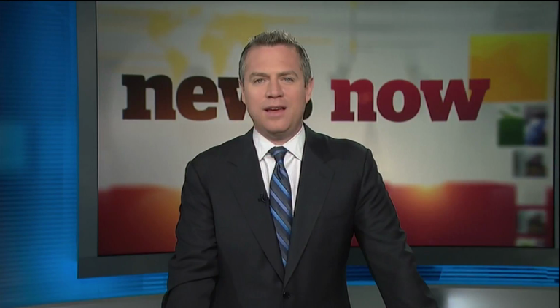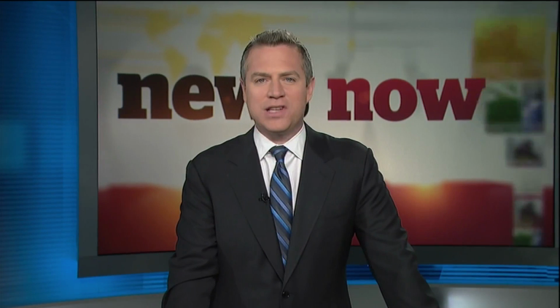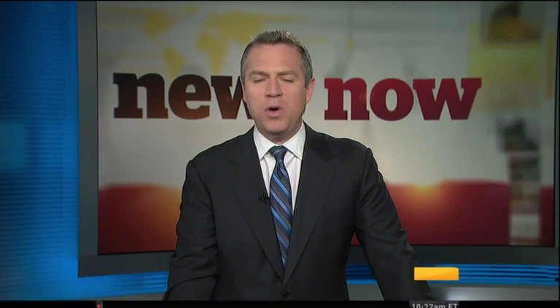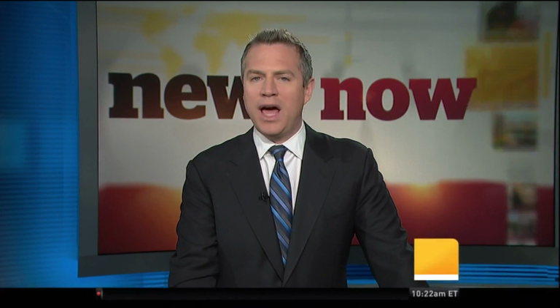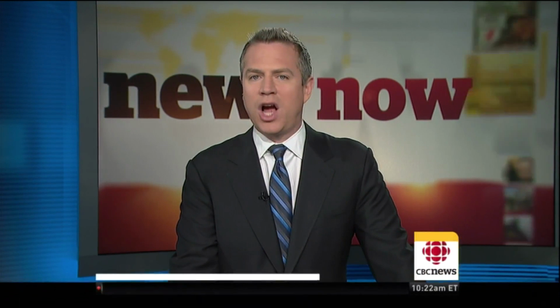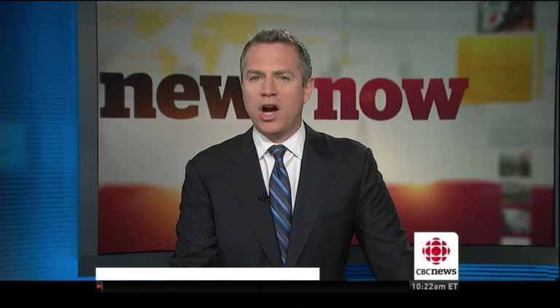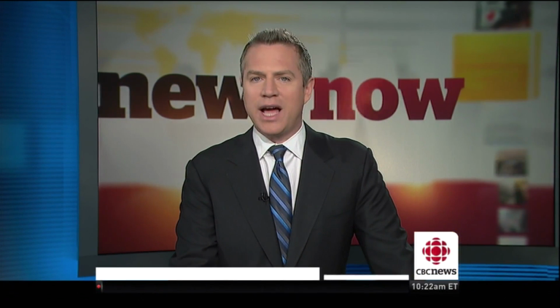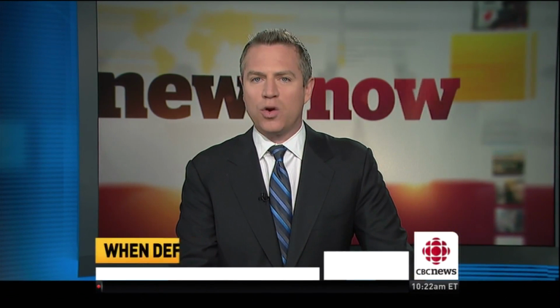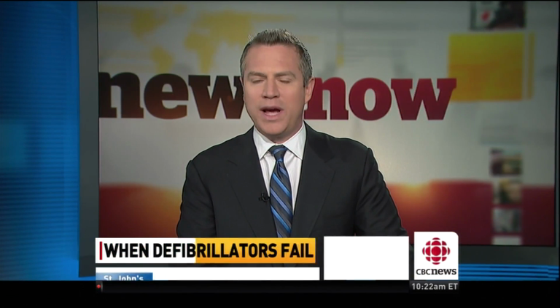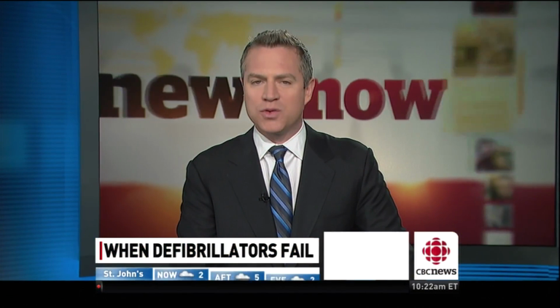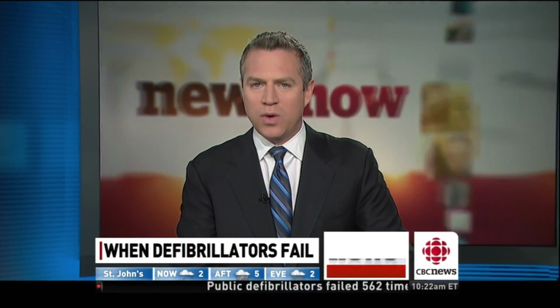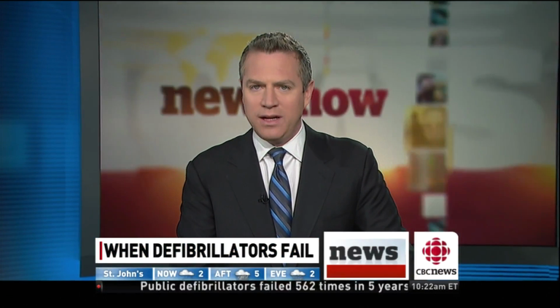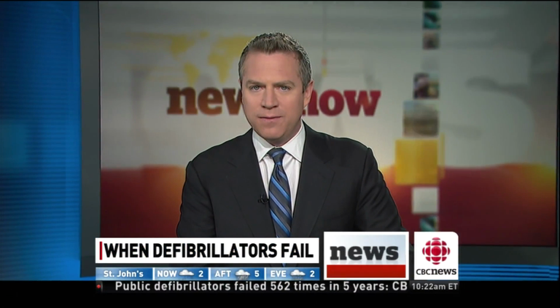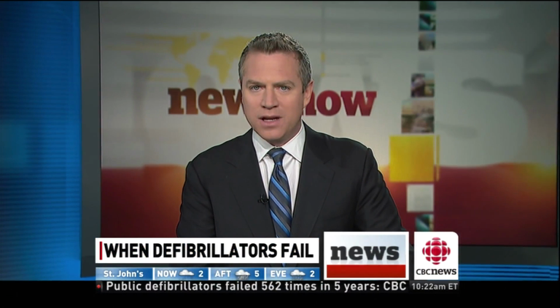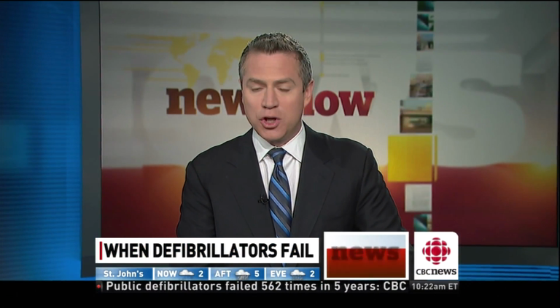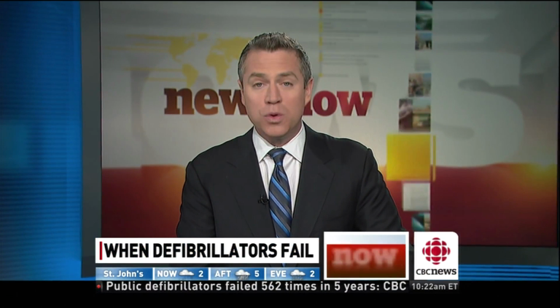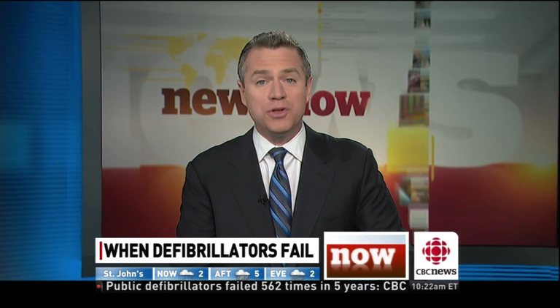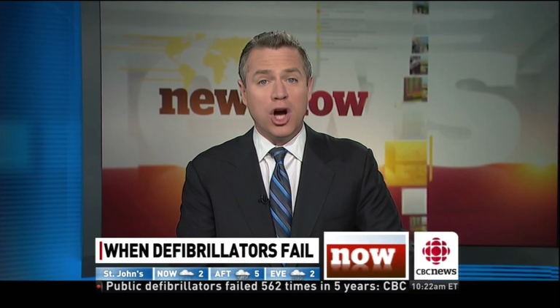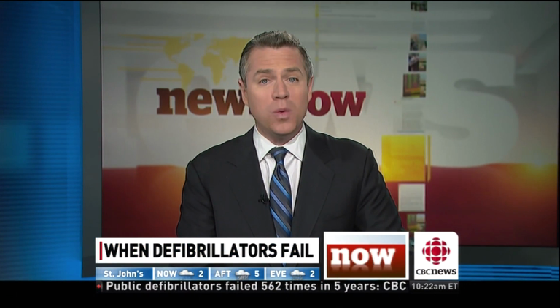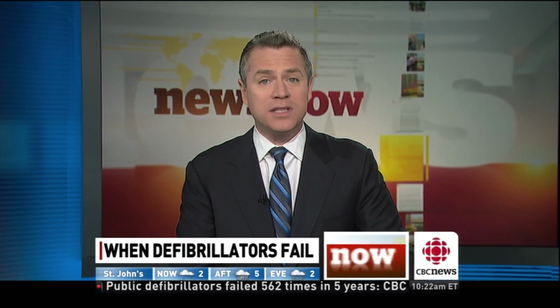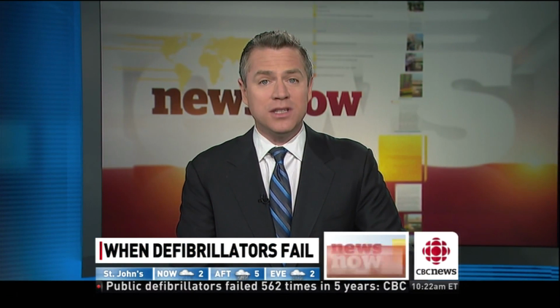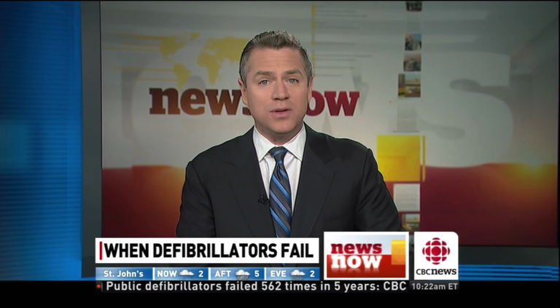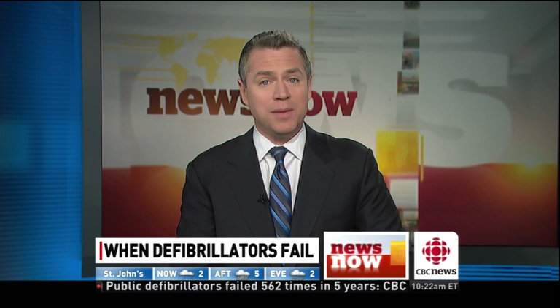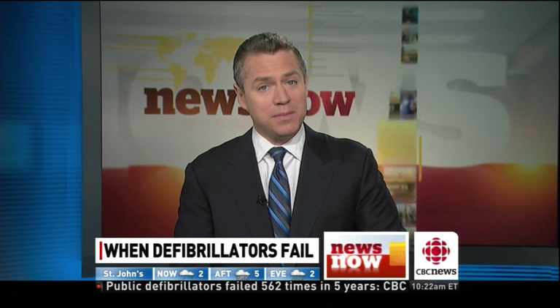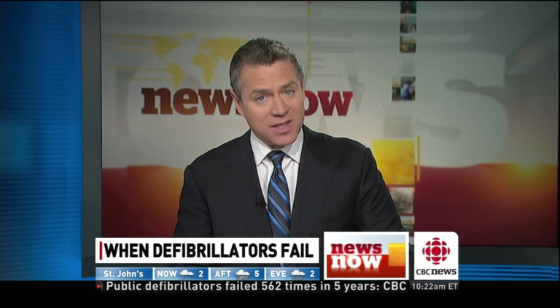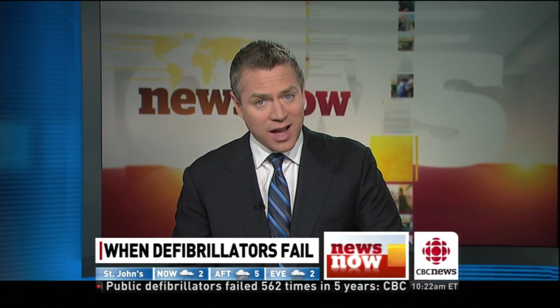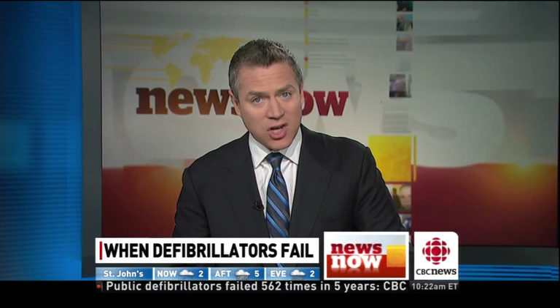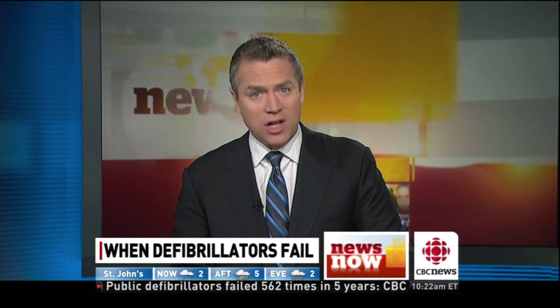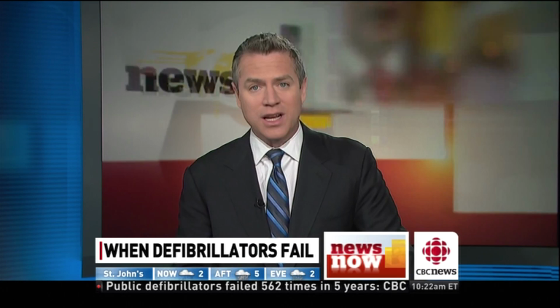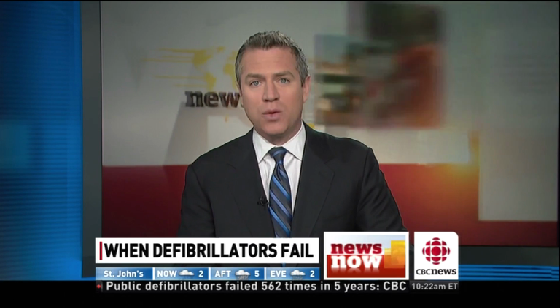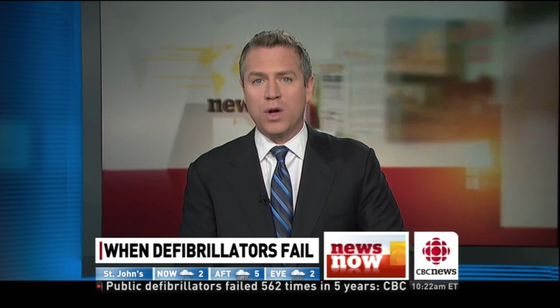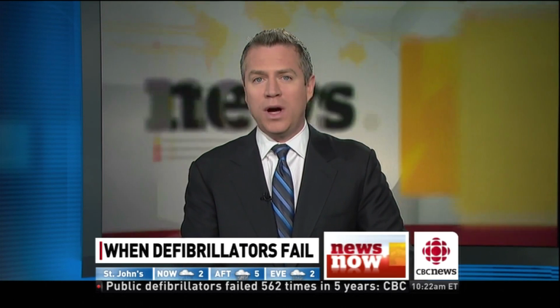If someone had a cardiac arrest right in front of you, would you know what to do? Besides calling 911.